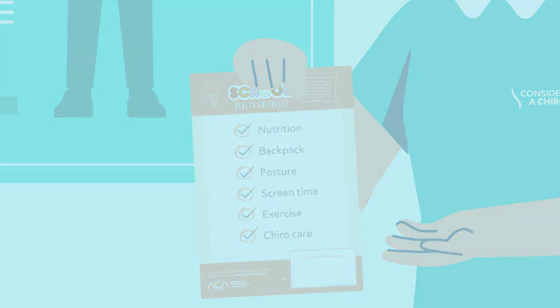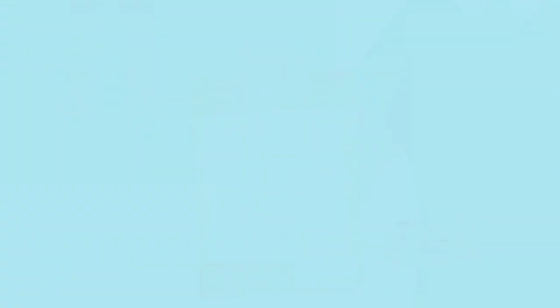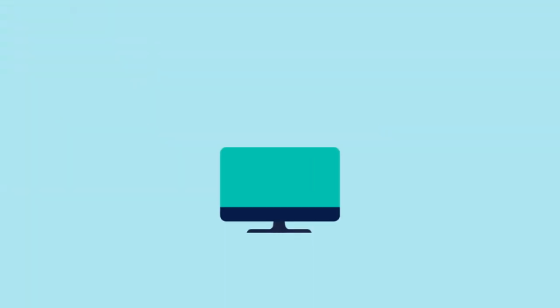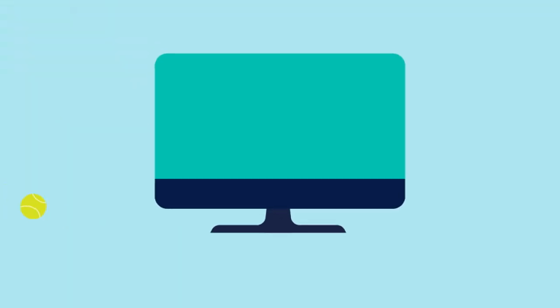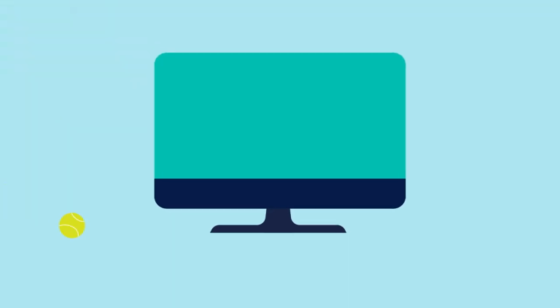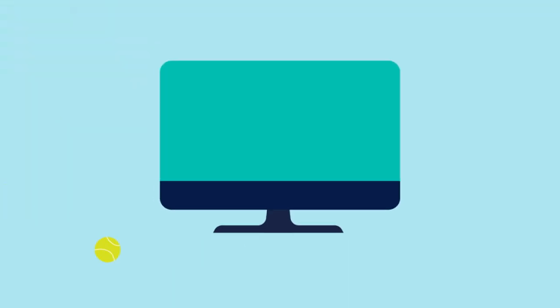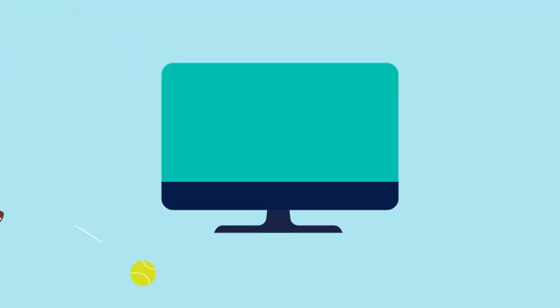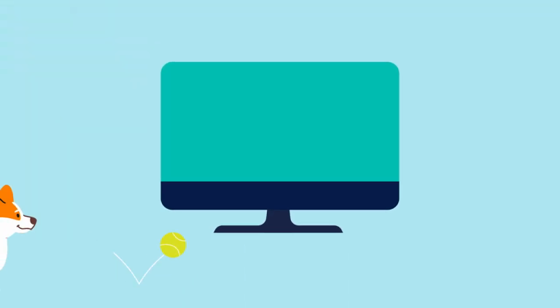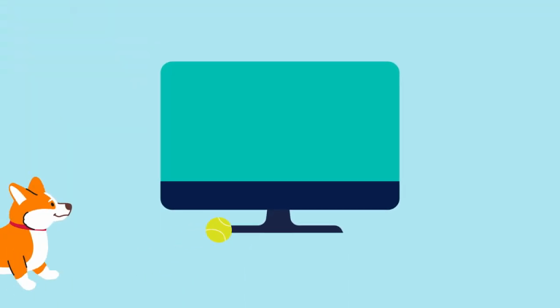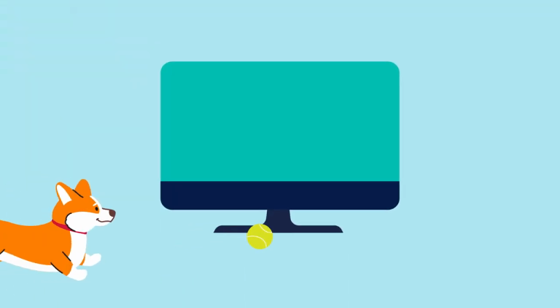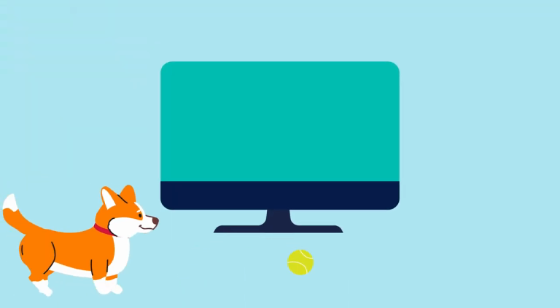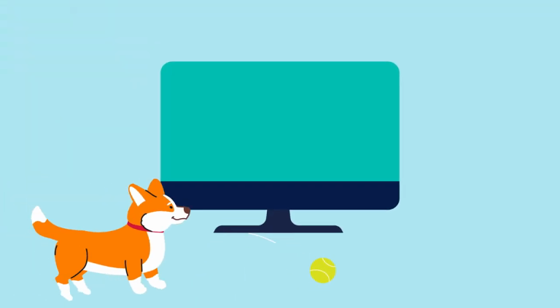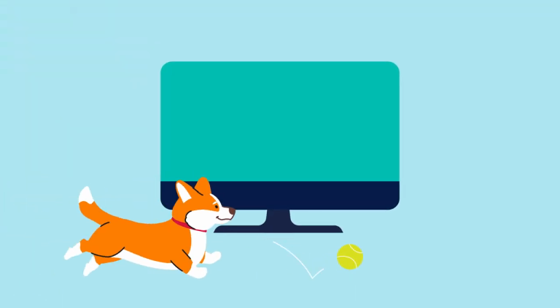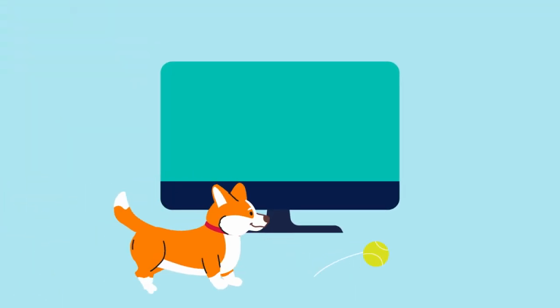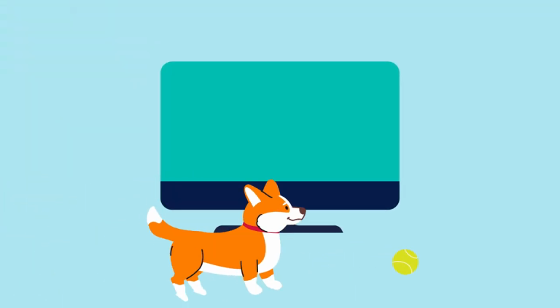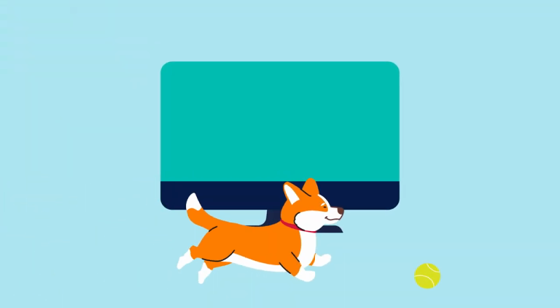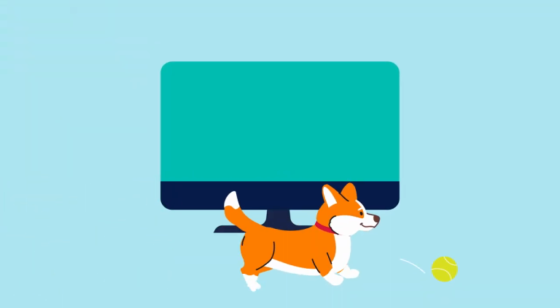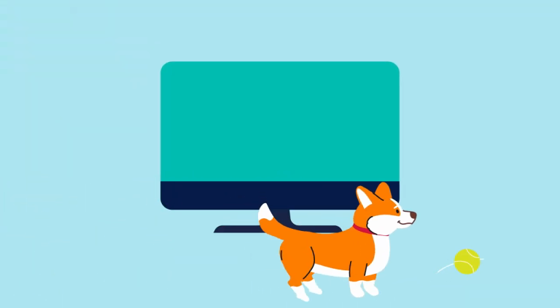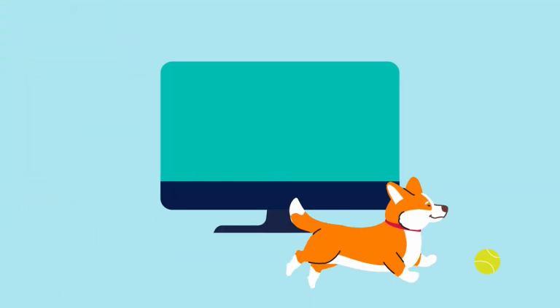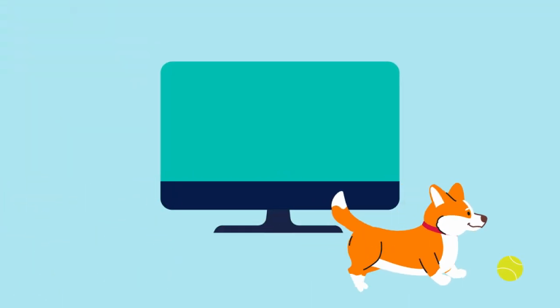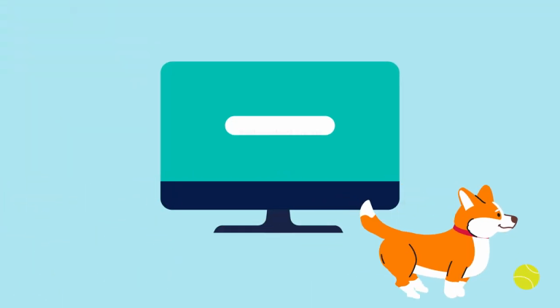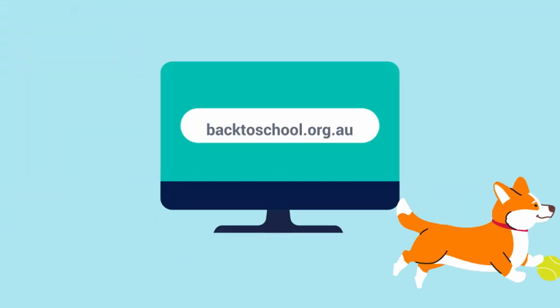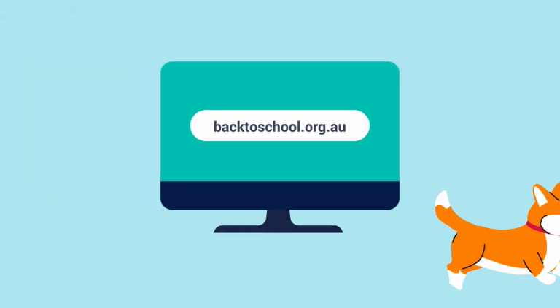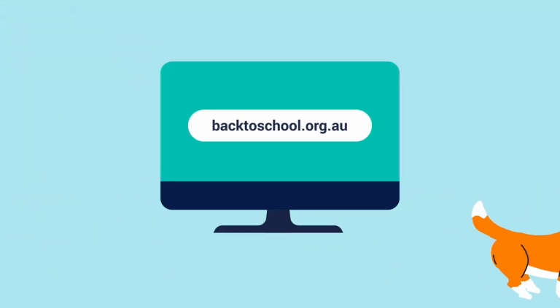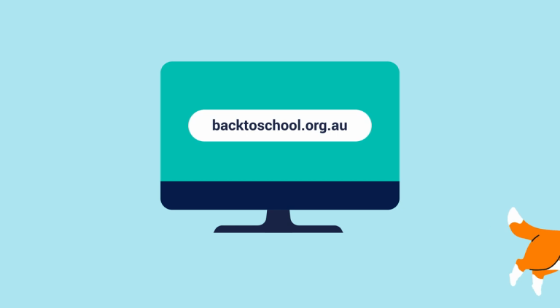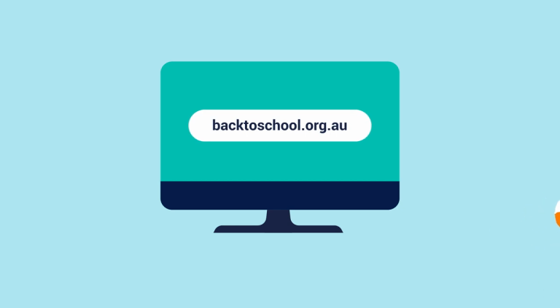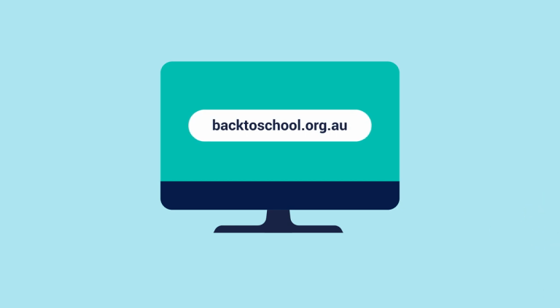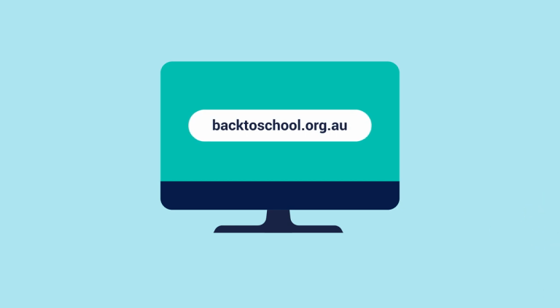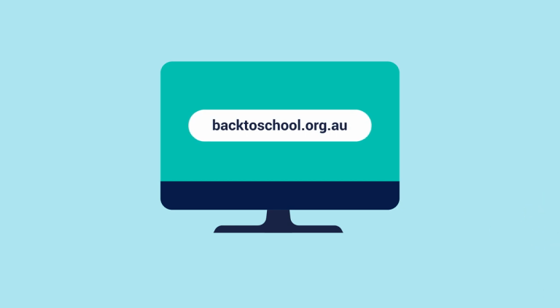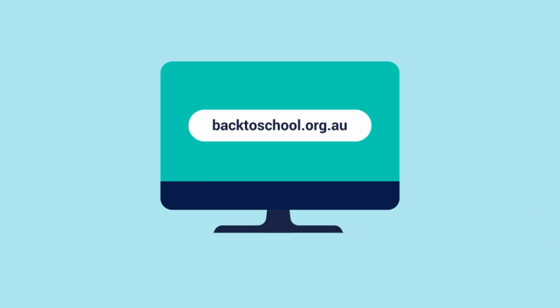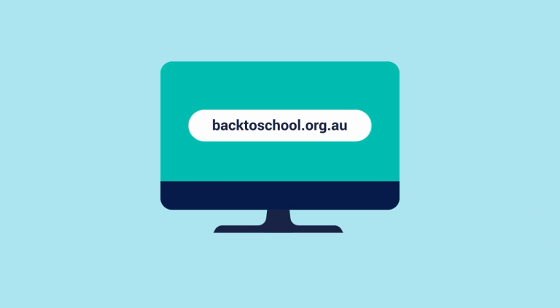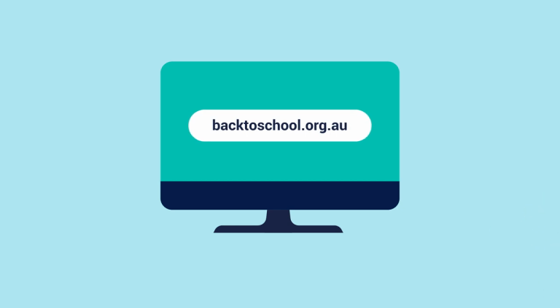For more information and to find your local ACA chiropractor, visit backtoschool.org.au.